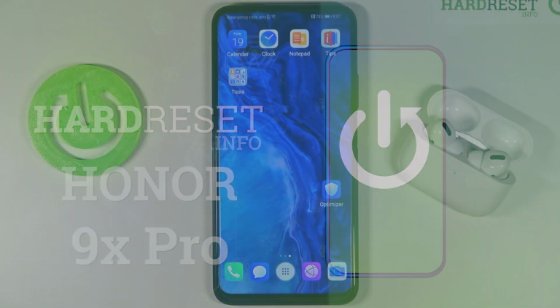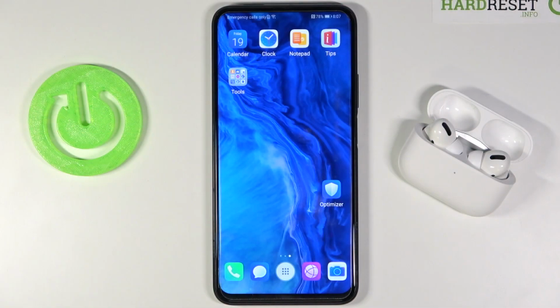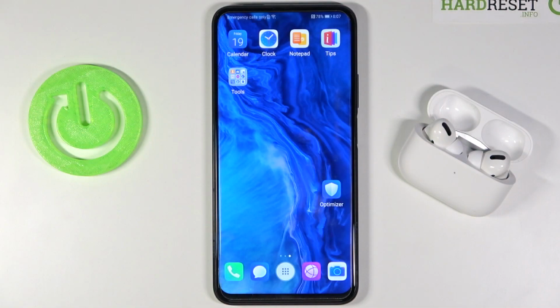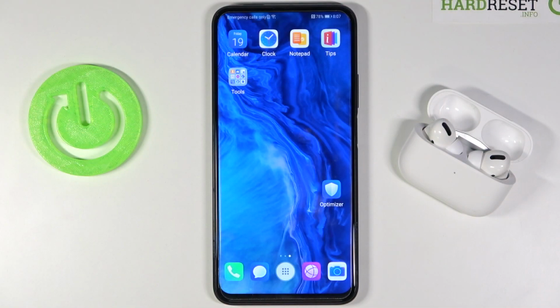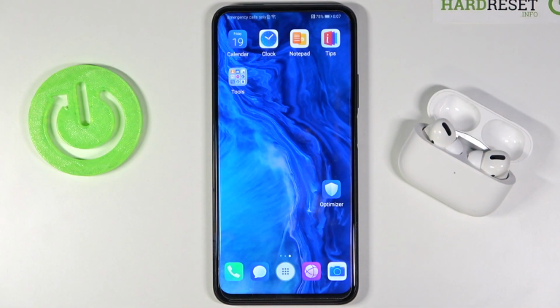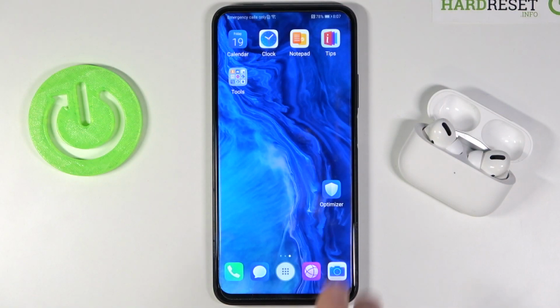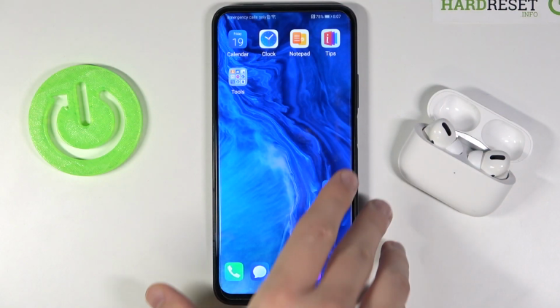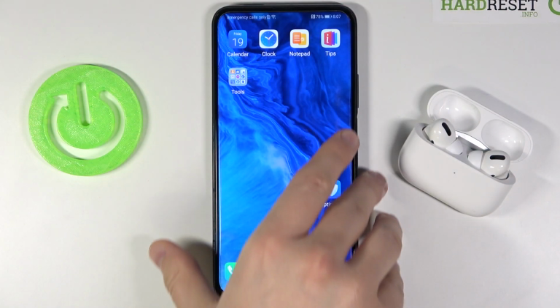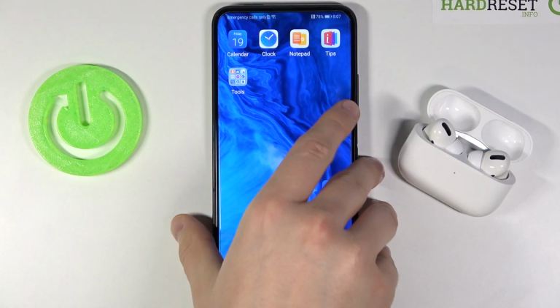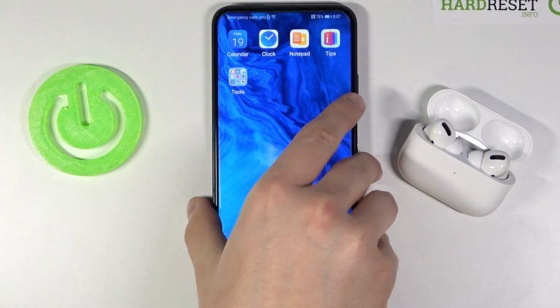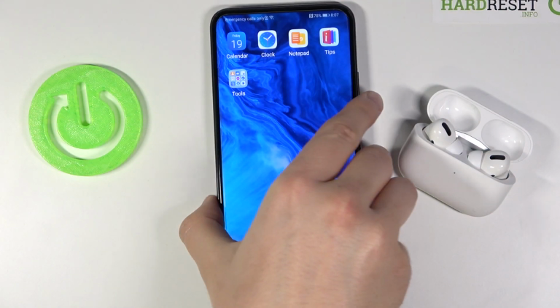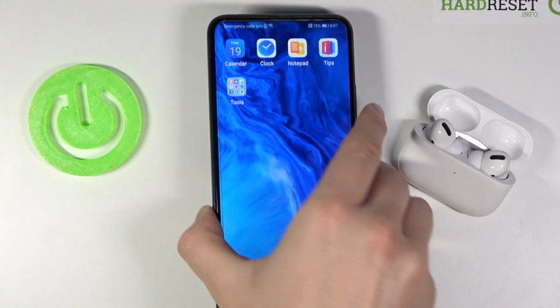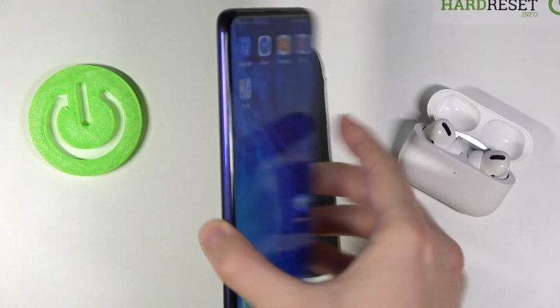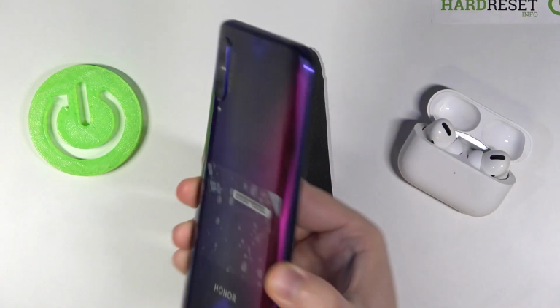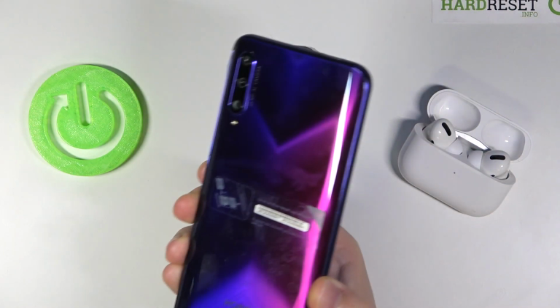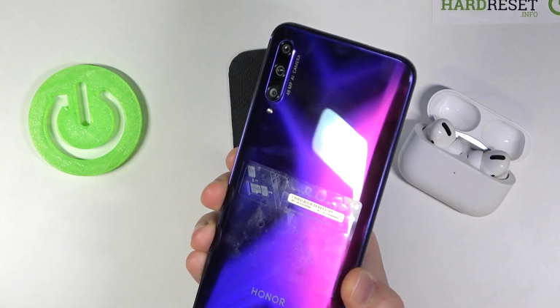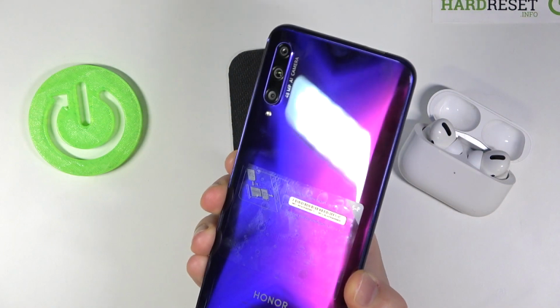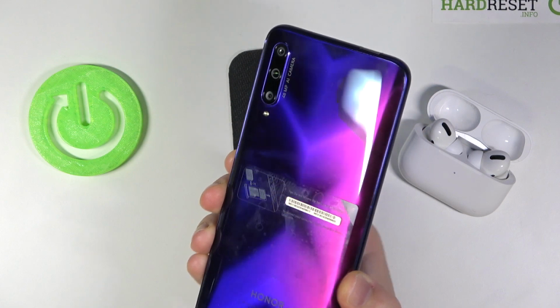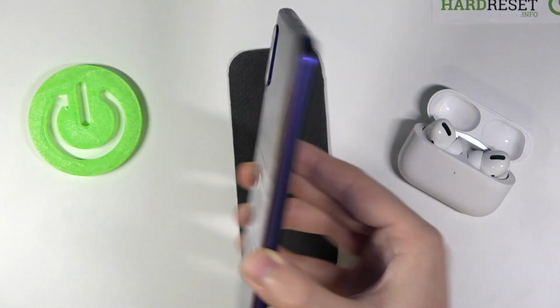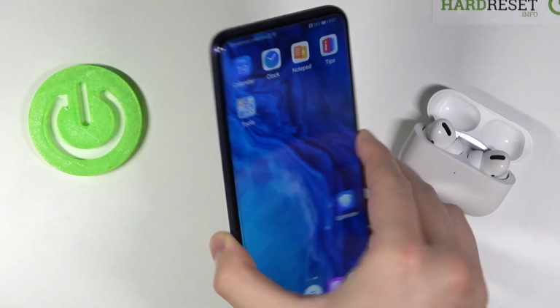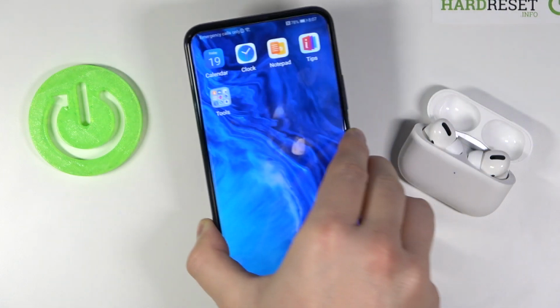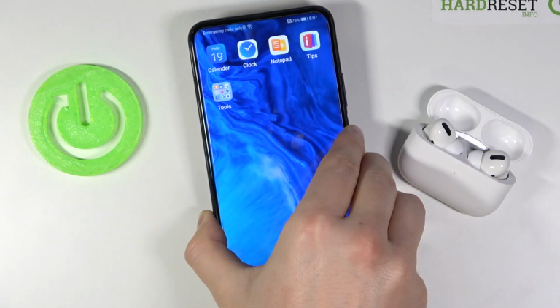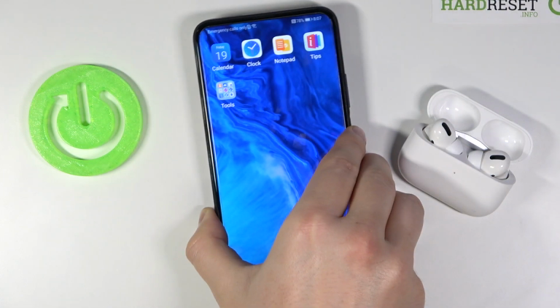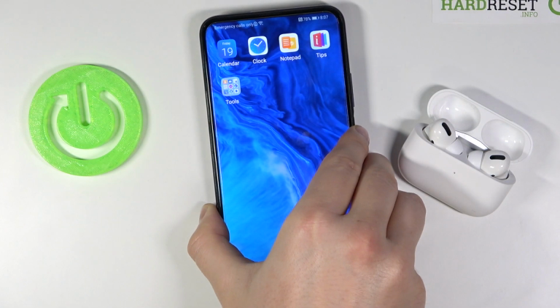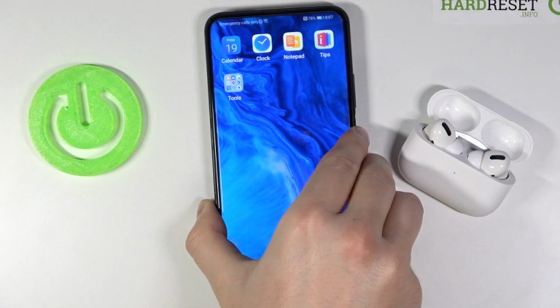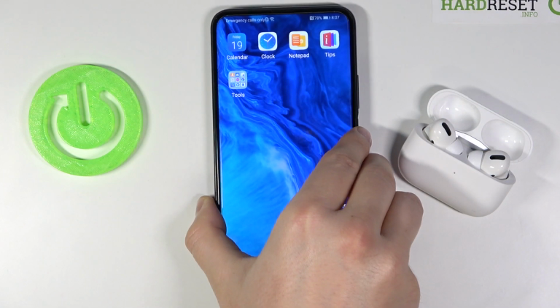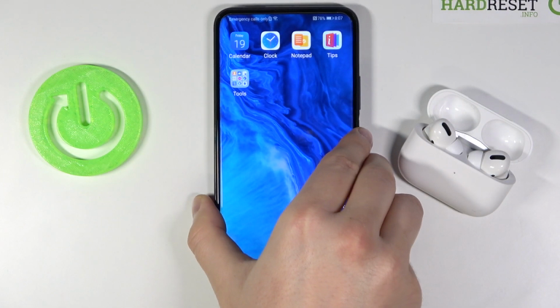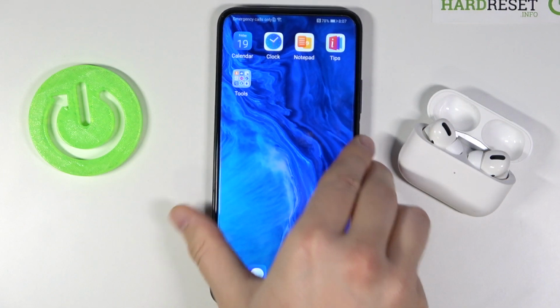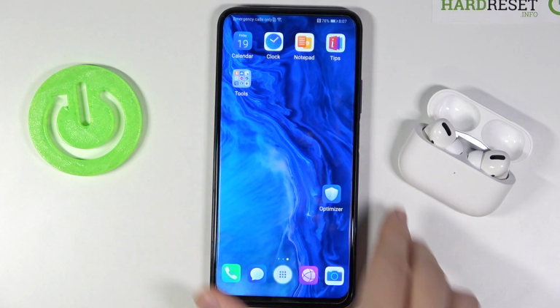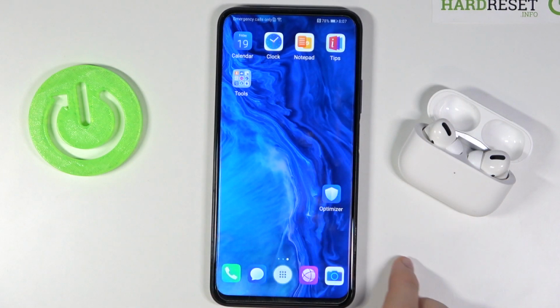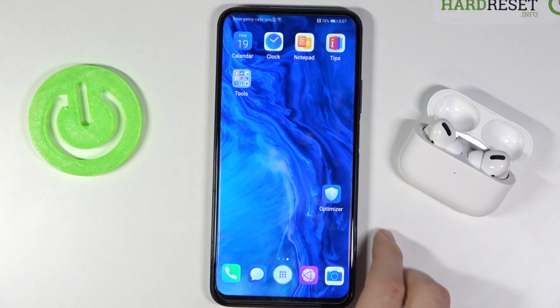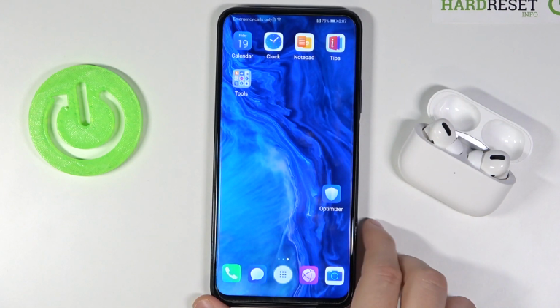Welcome! In front of me I have the Honor 9x Pro, and today I will show you how we can use the Google Play Store on this smartphone.